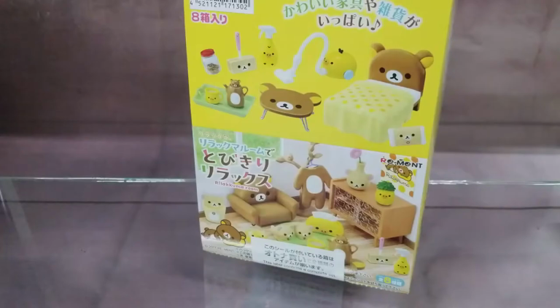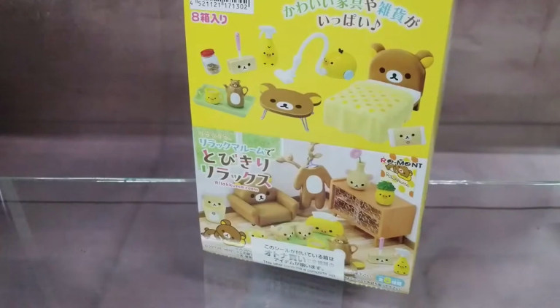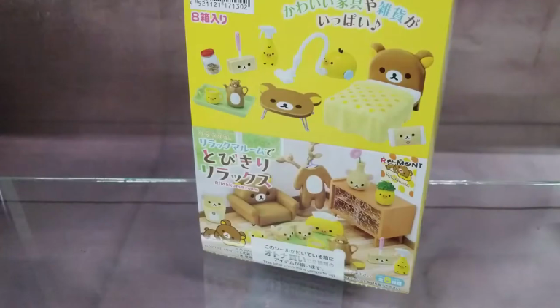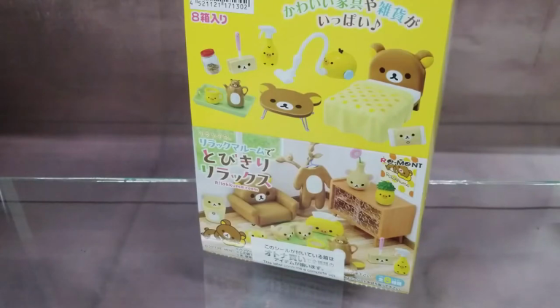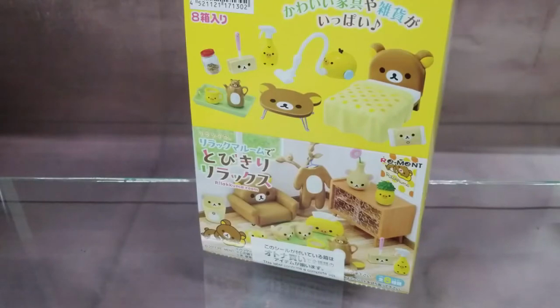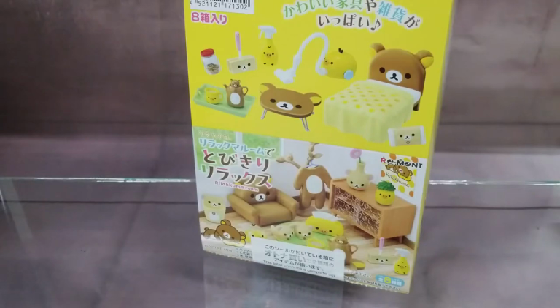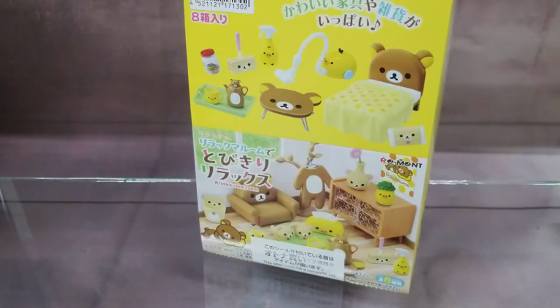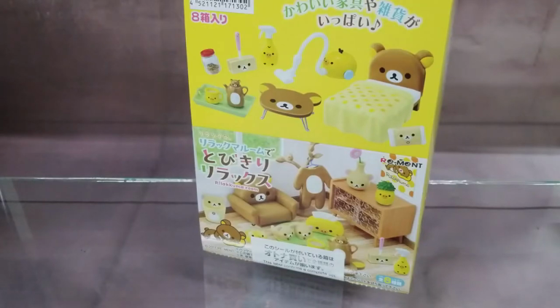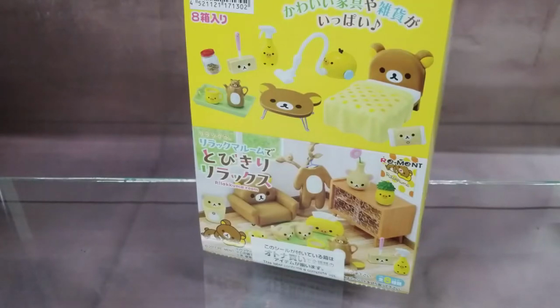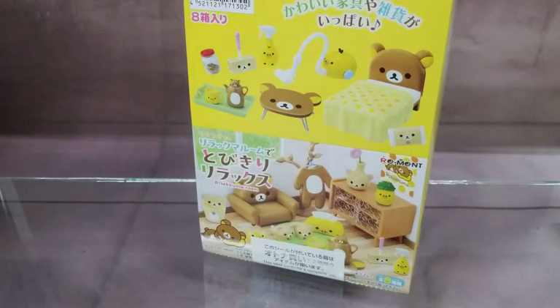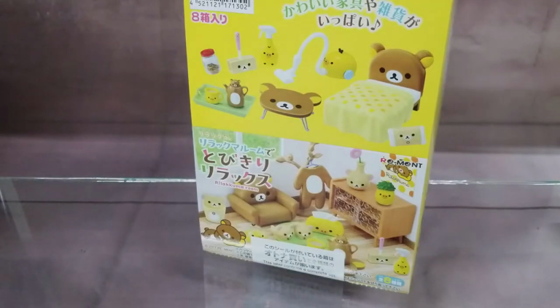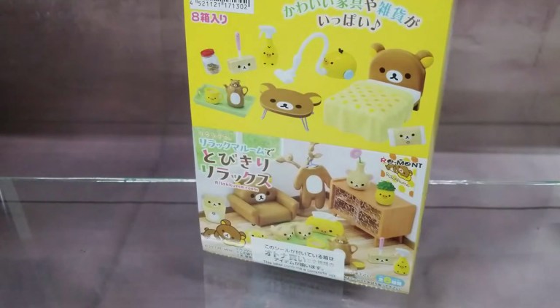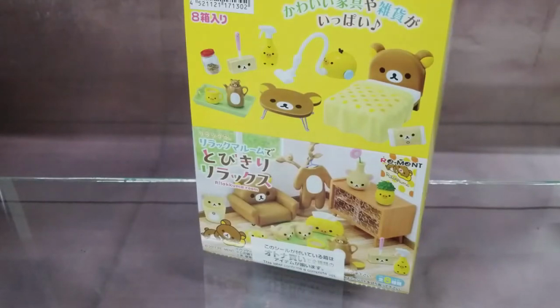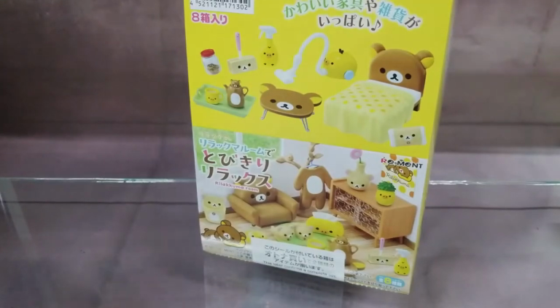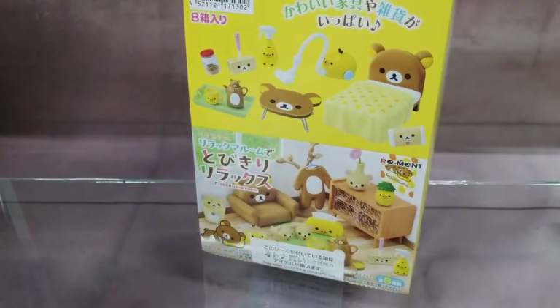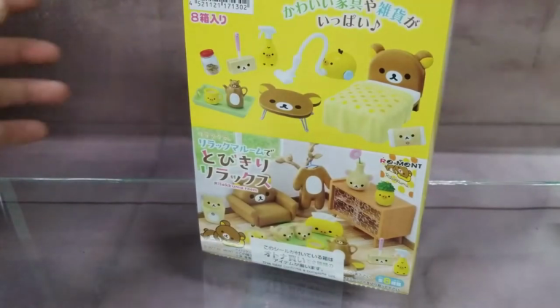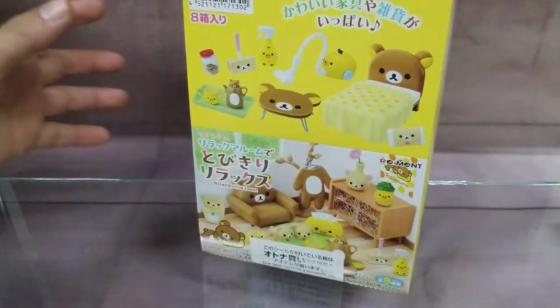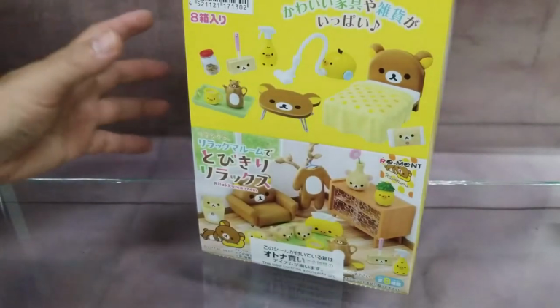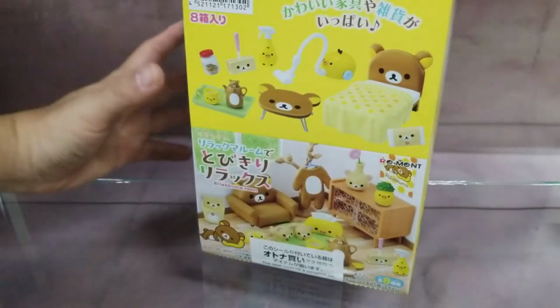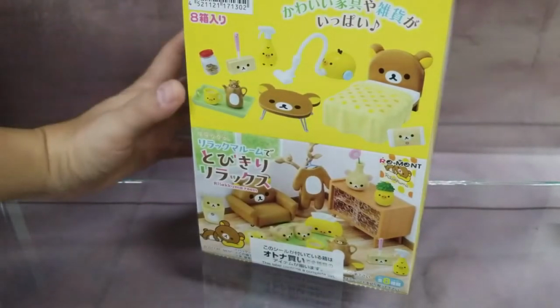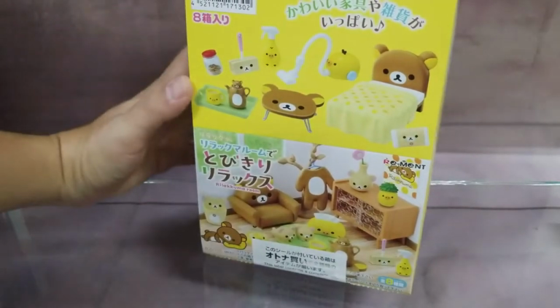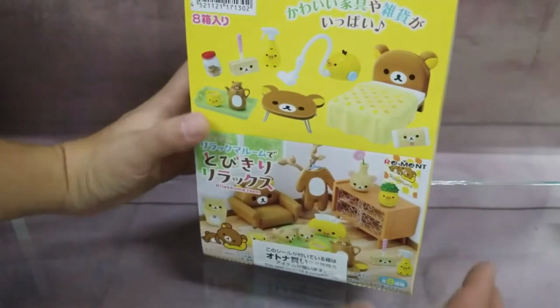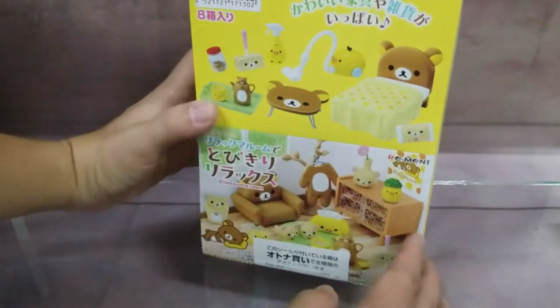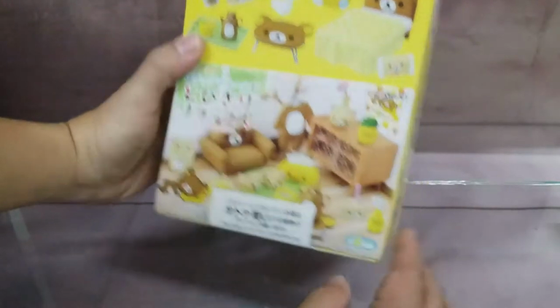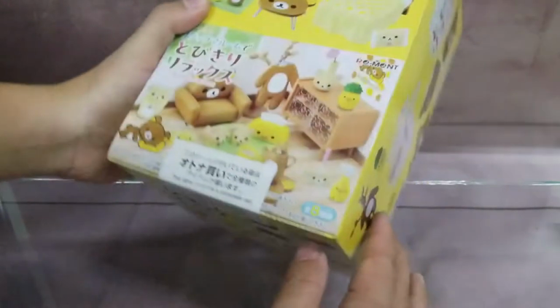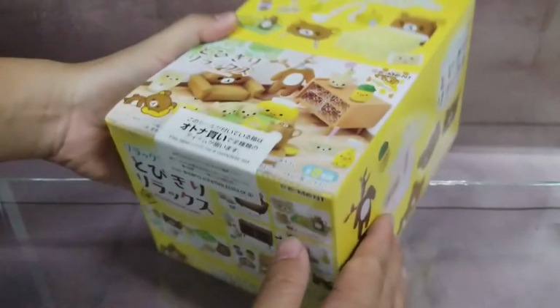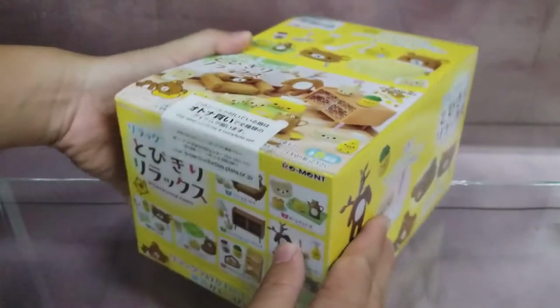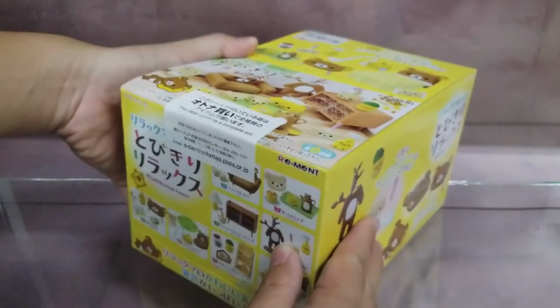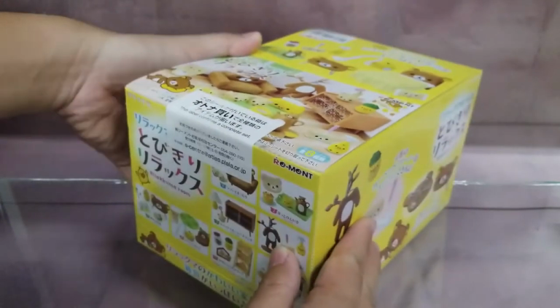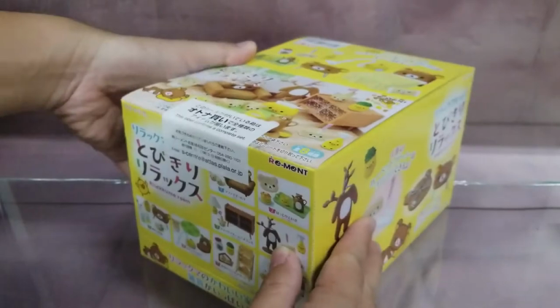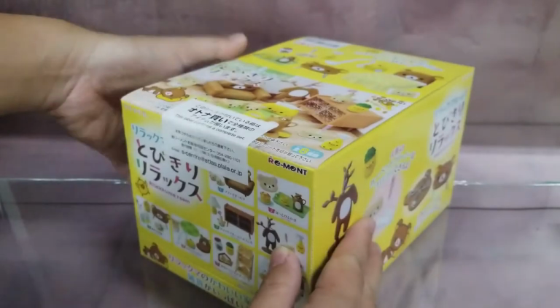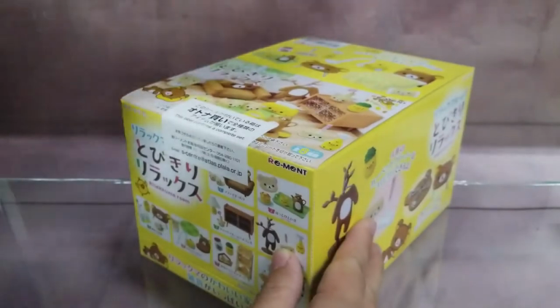Today, April 4, 2018, we just received a large shipment of Rement products from Japan here at Great Toys.